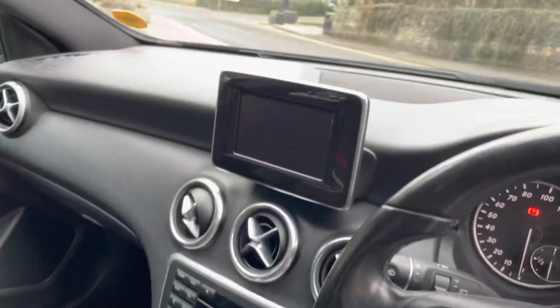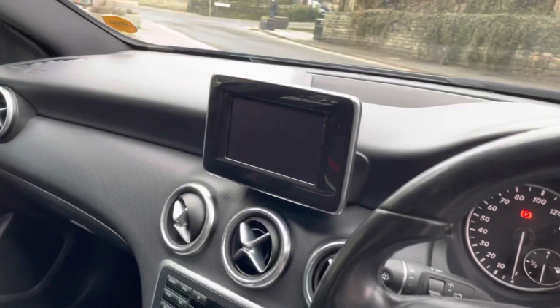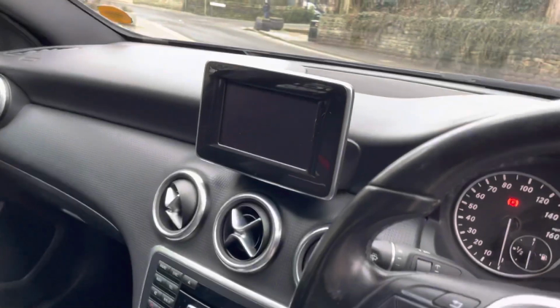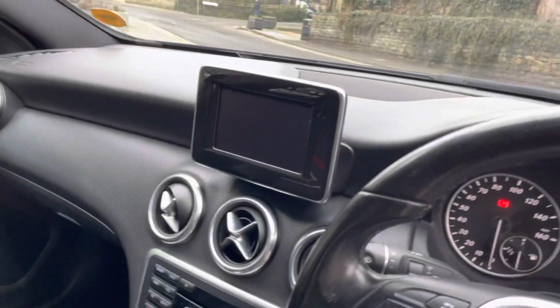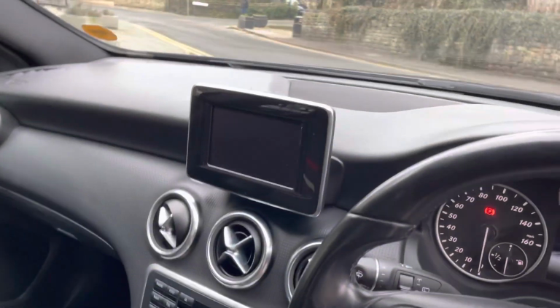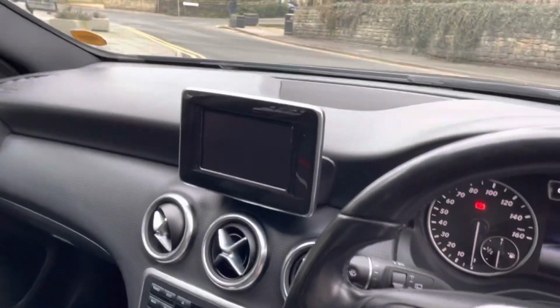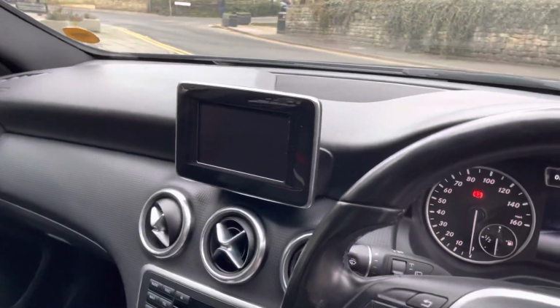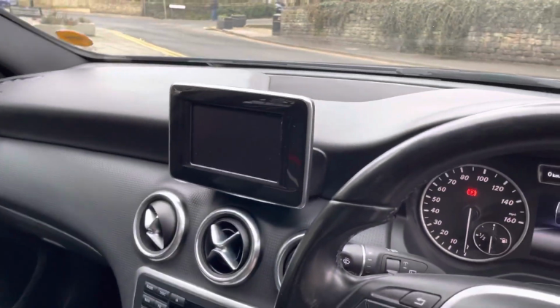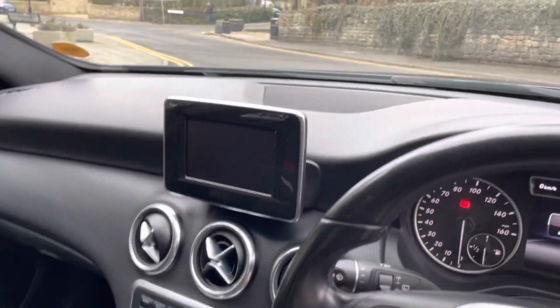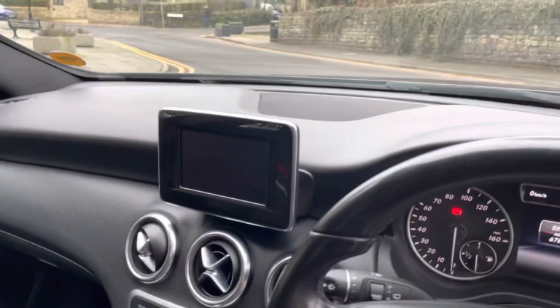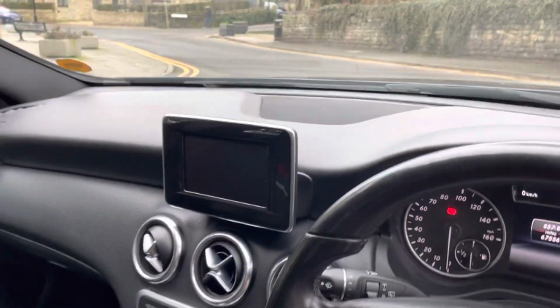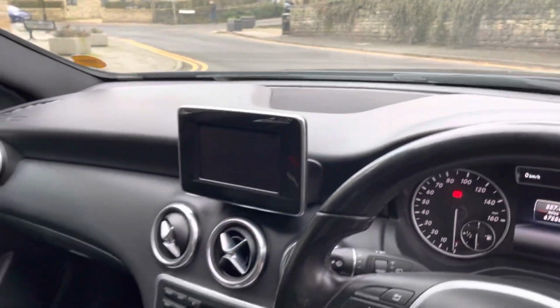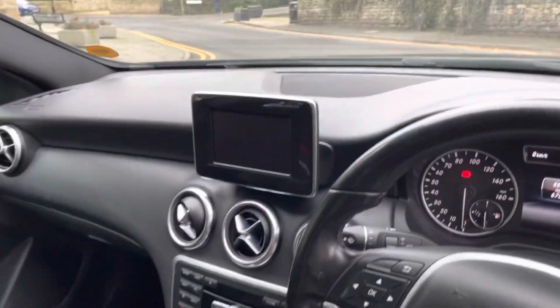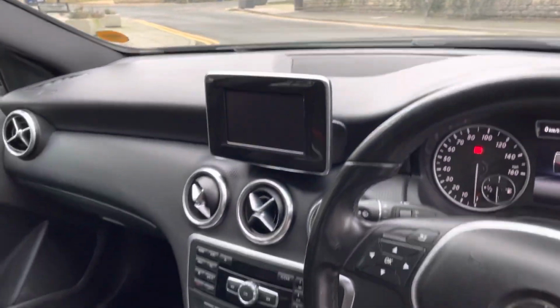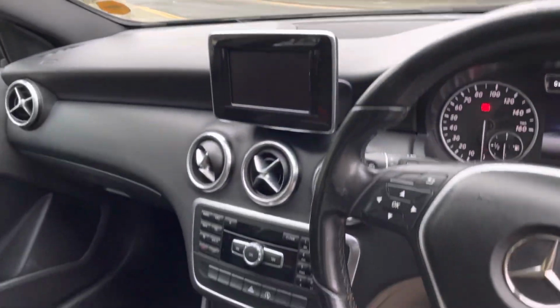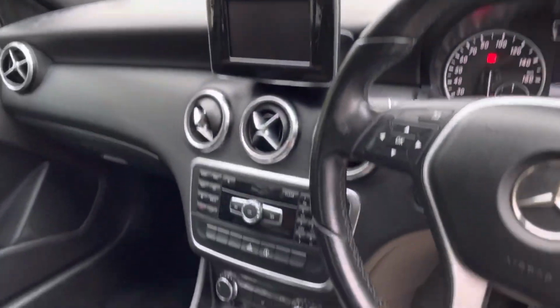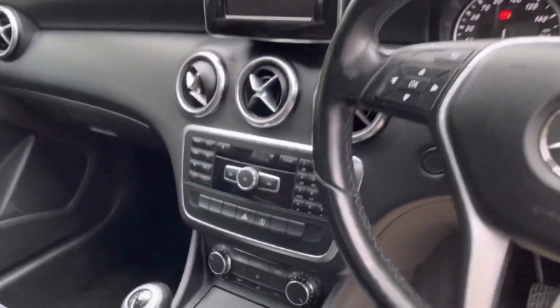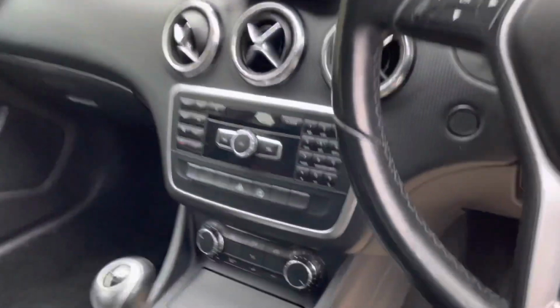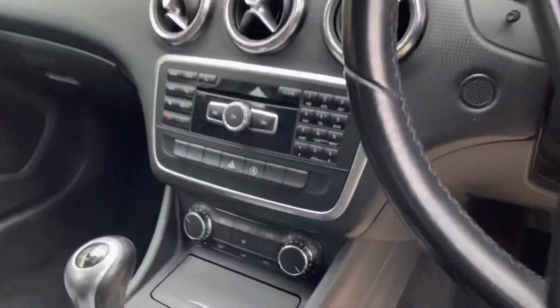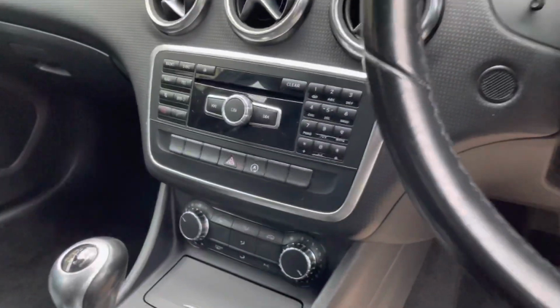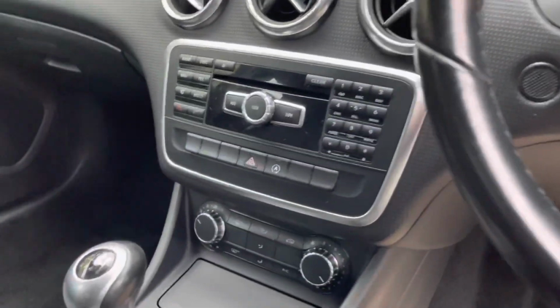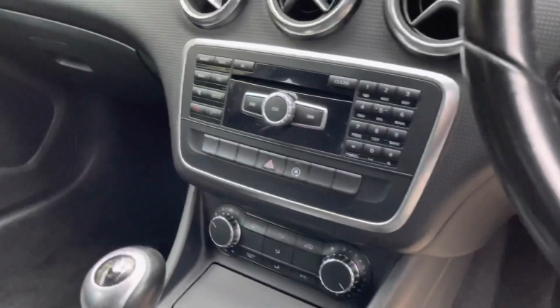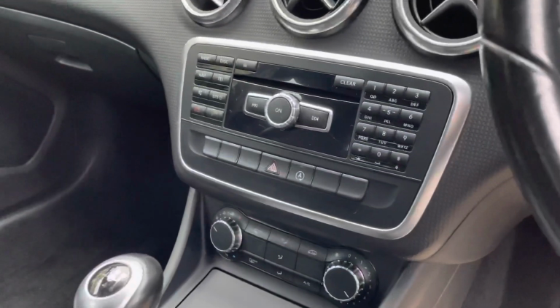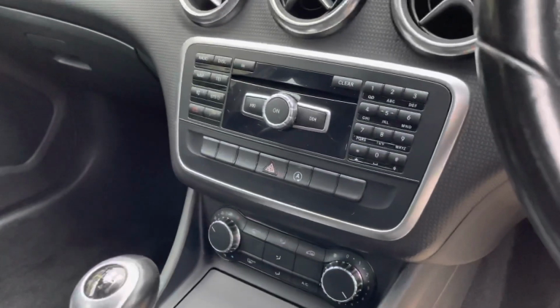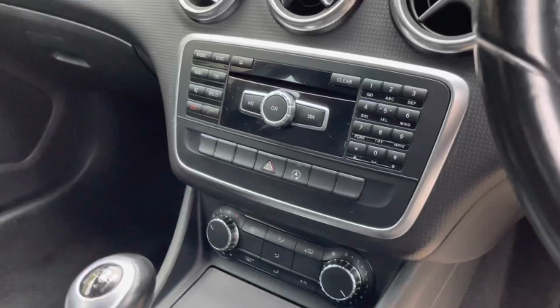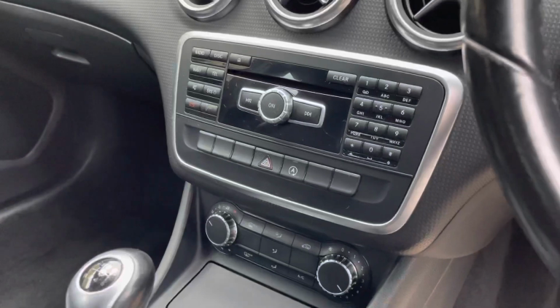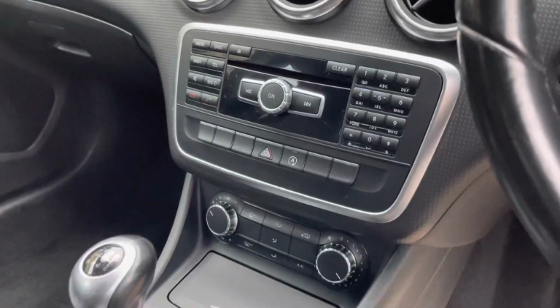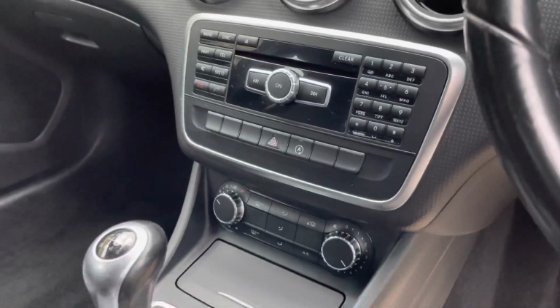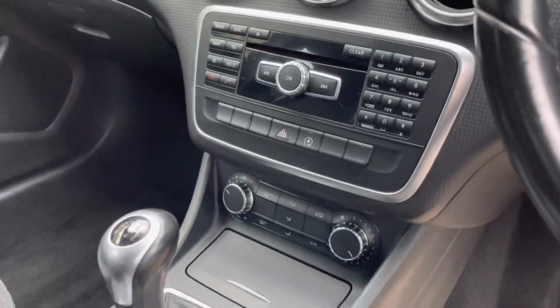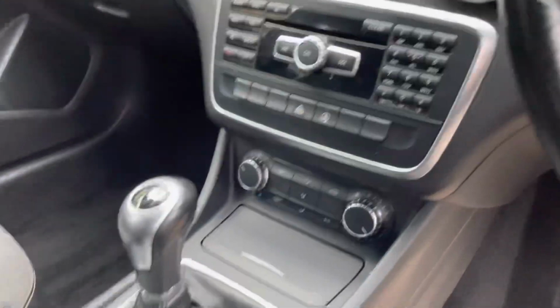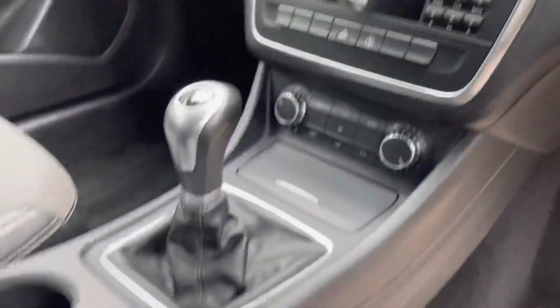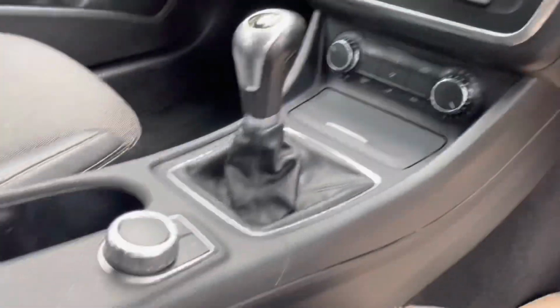It's got the little screen there with Bluetooth — there's no navigation on this one in particular — and then you've got all your control centre there as well.